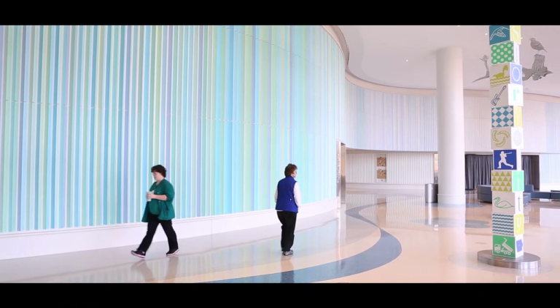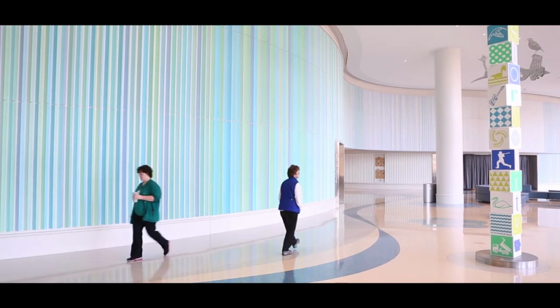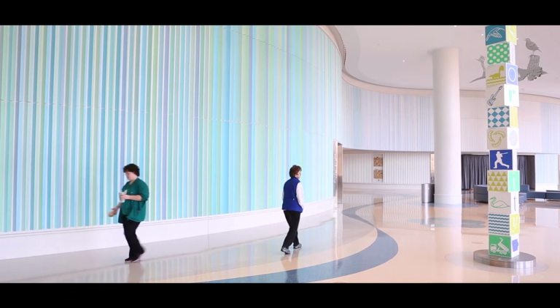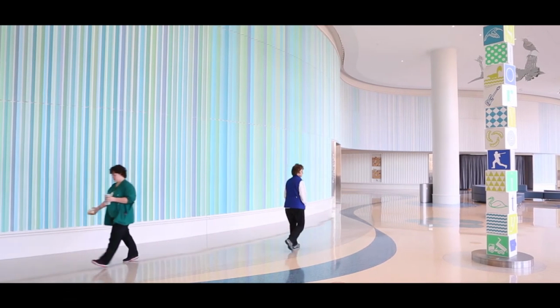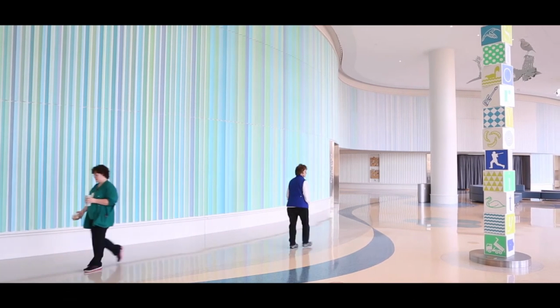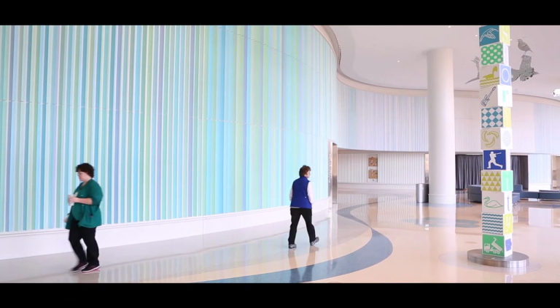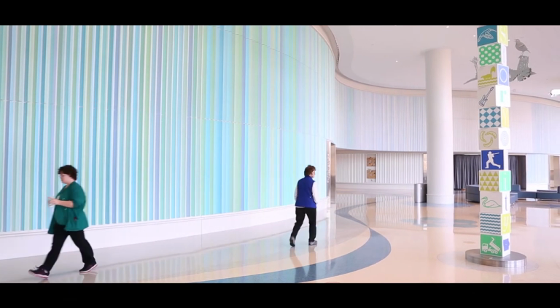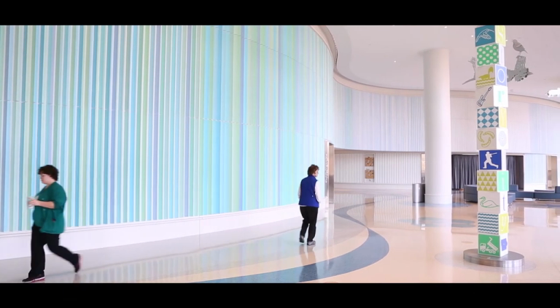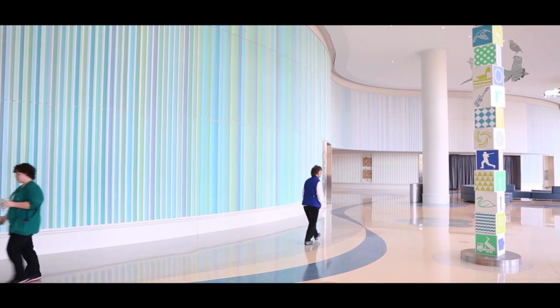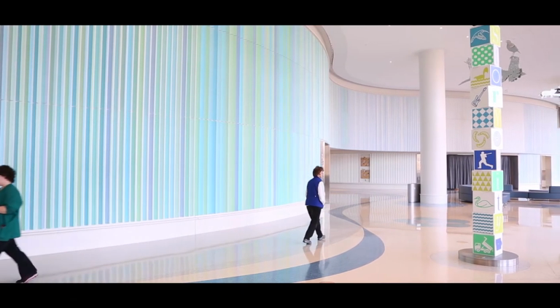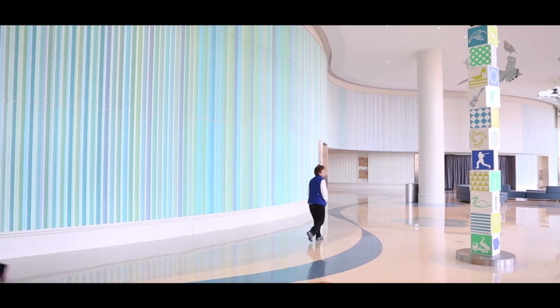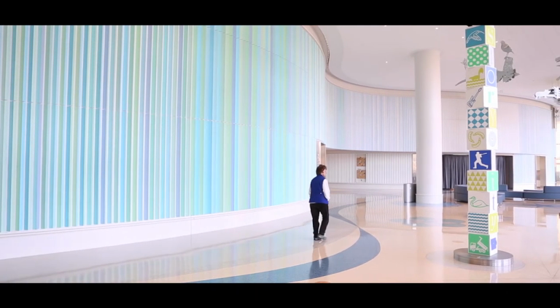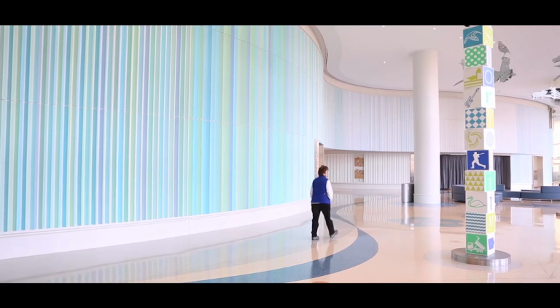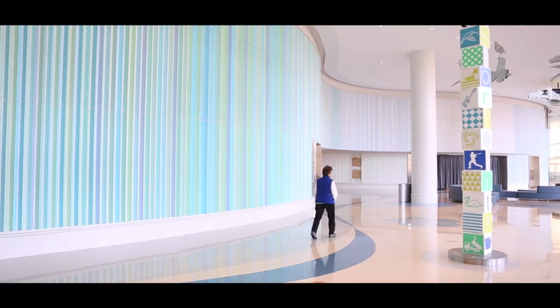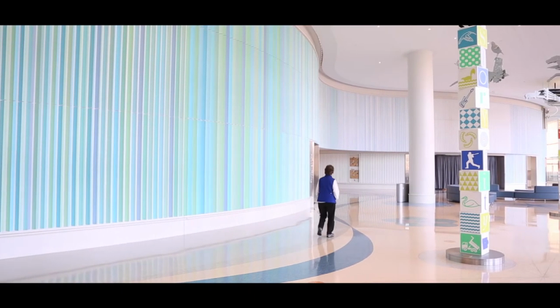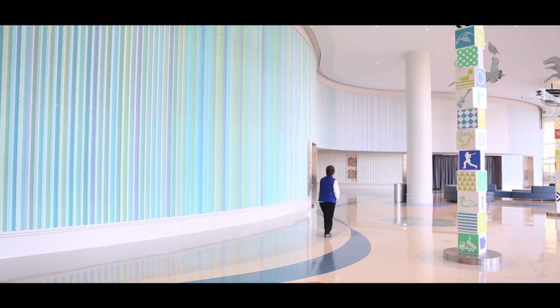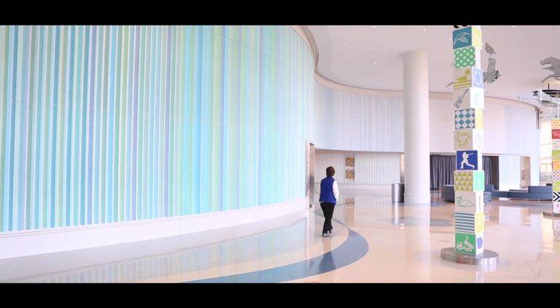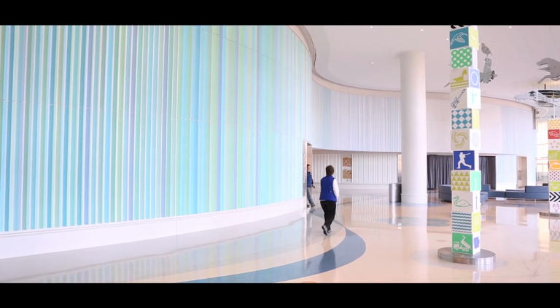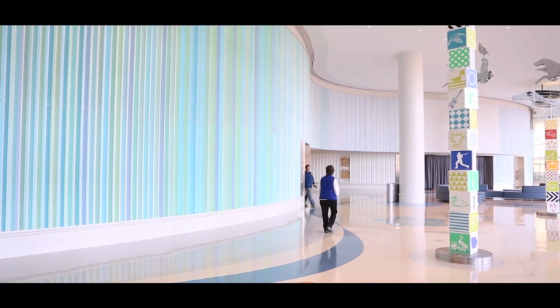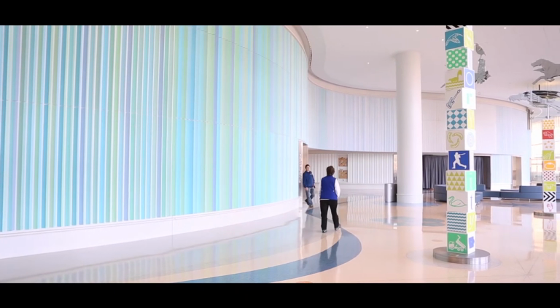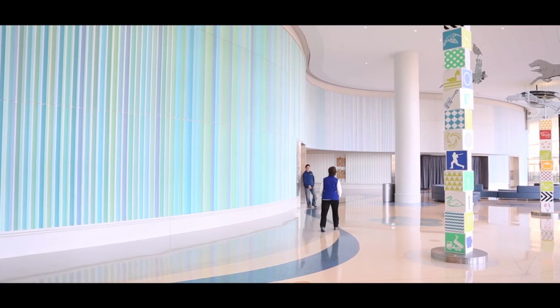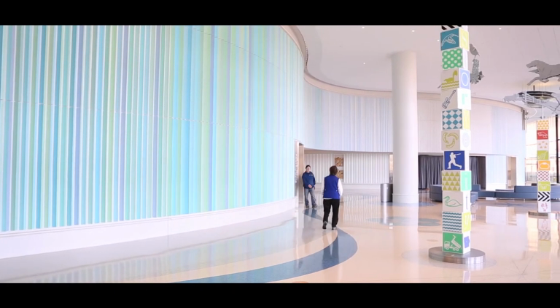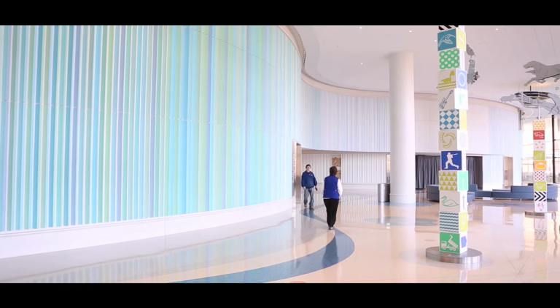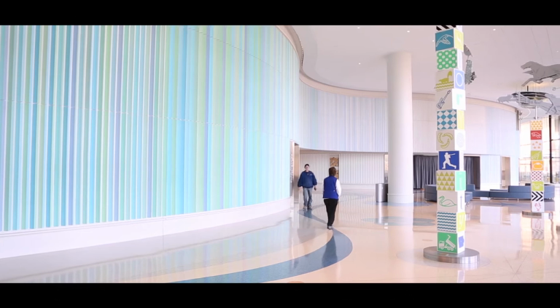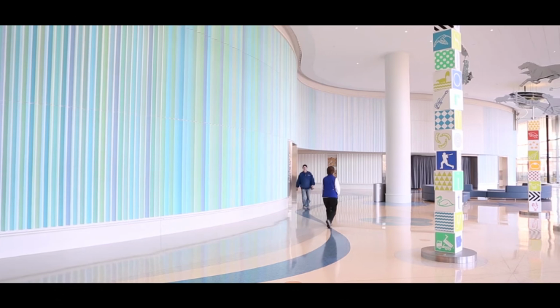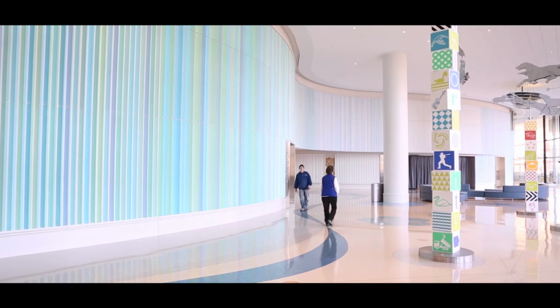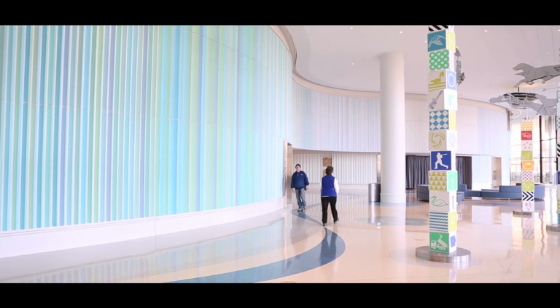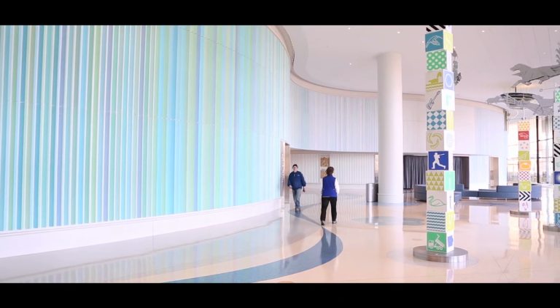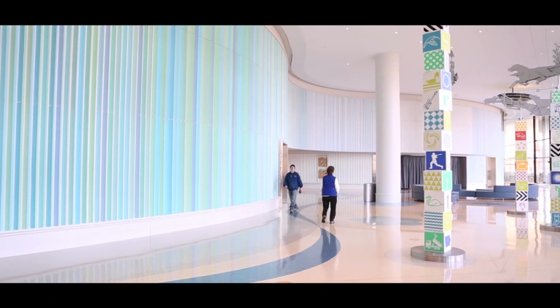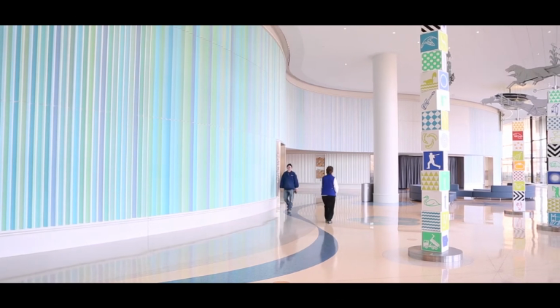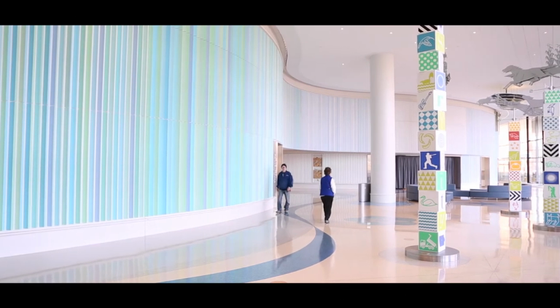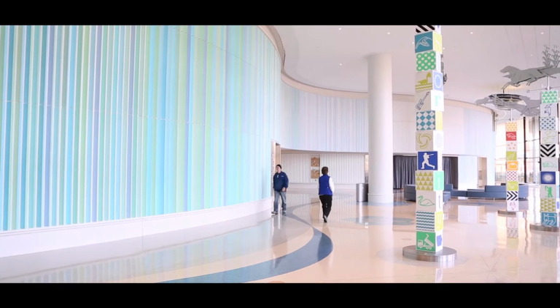Yesterday was the first day I got to see it and it was pretty overwhelming. It's pretty beautiful.